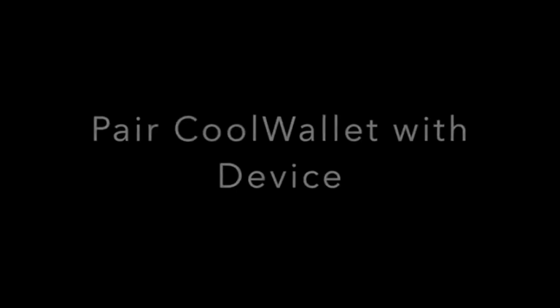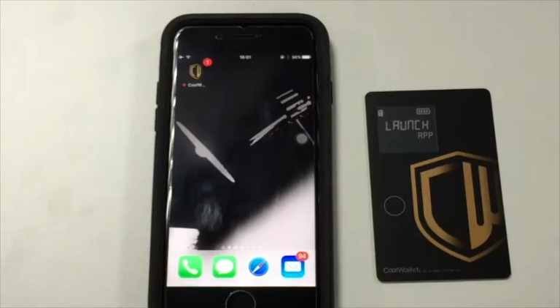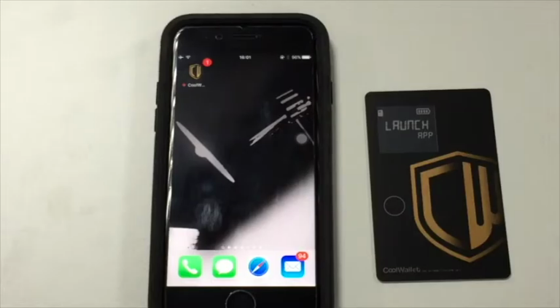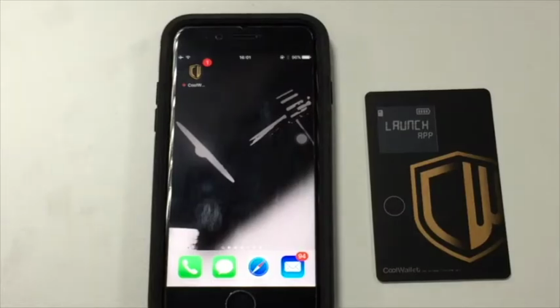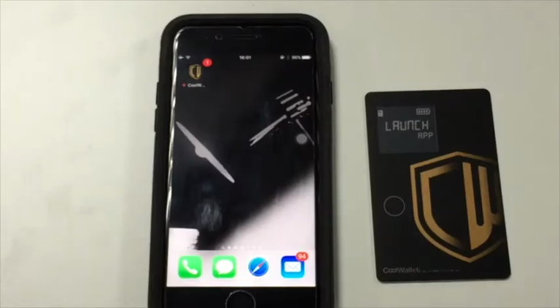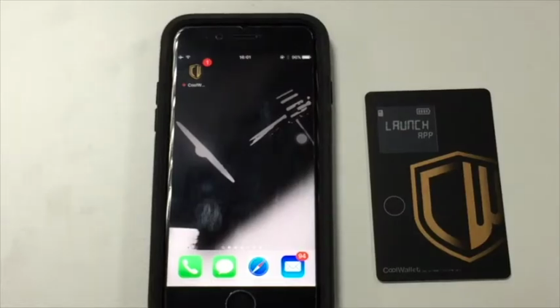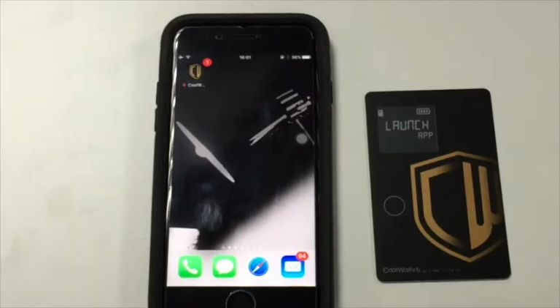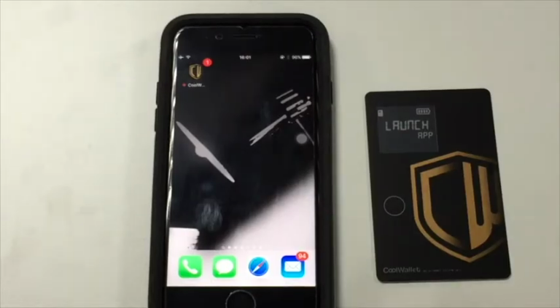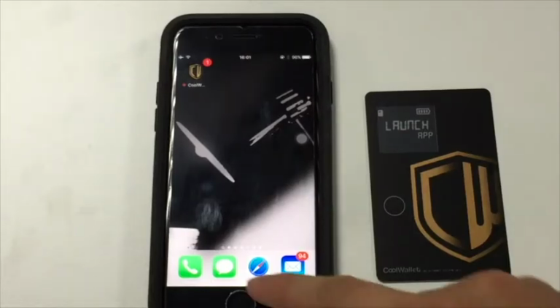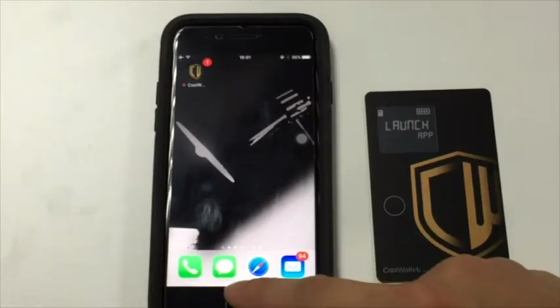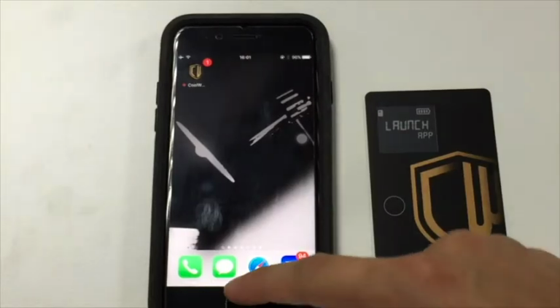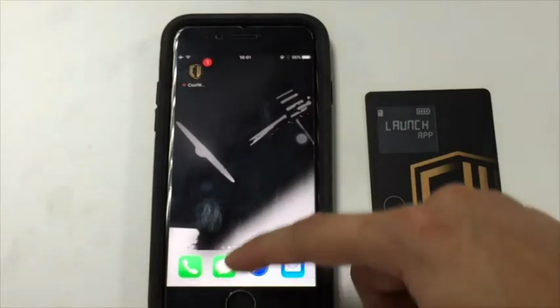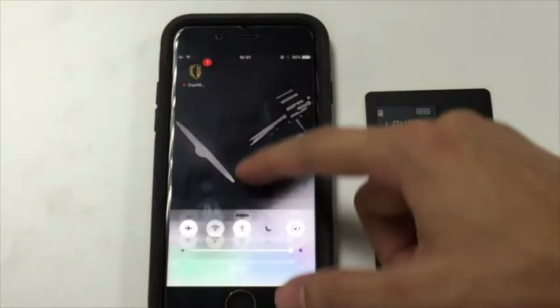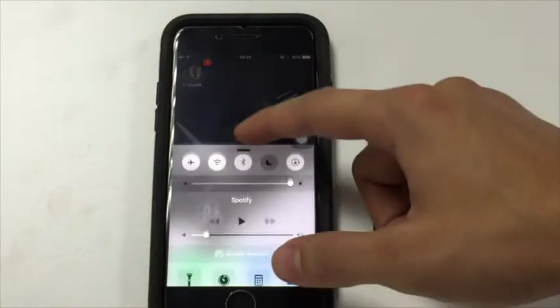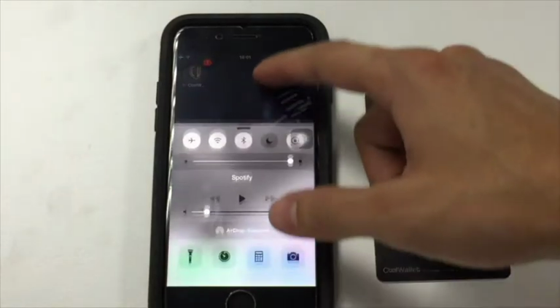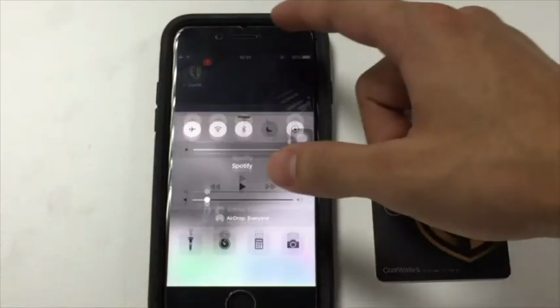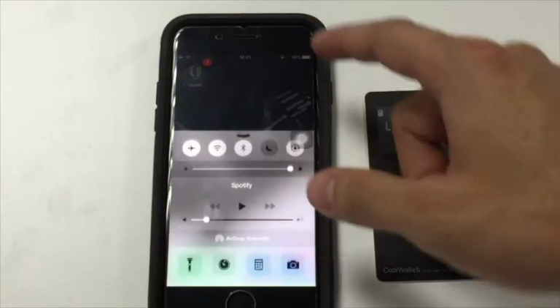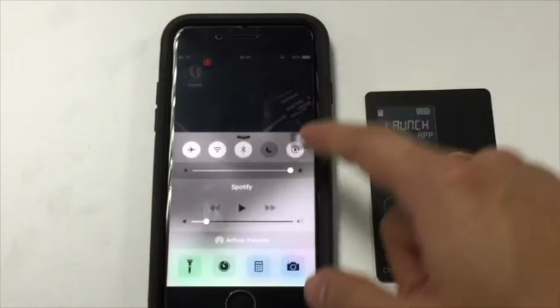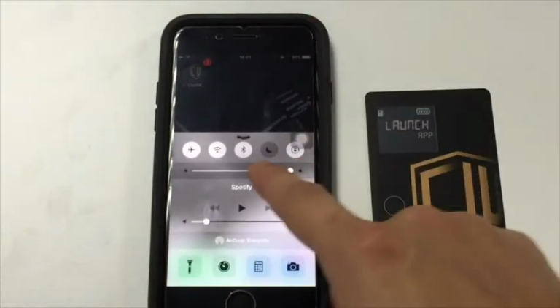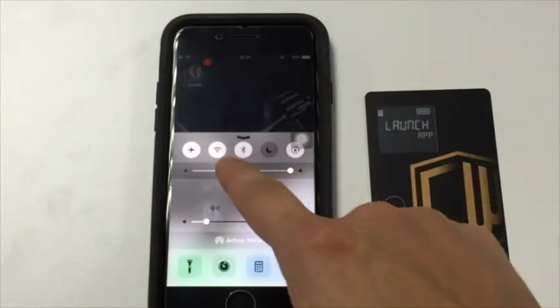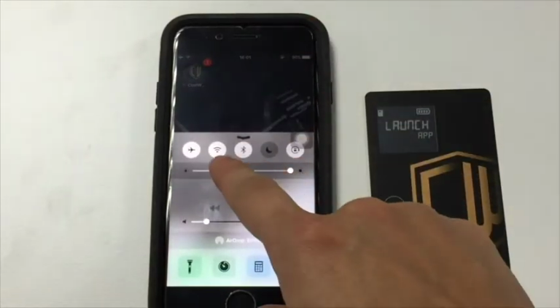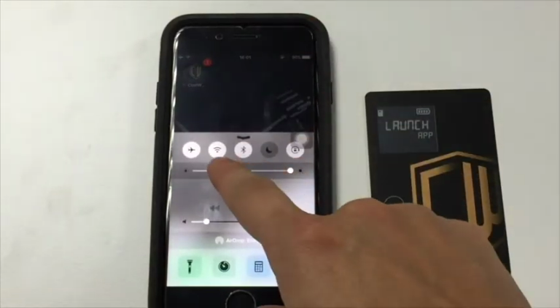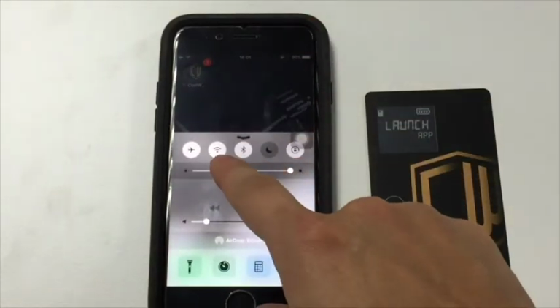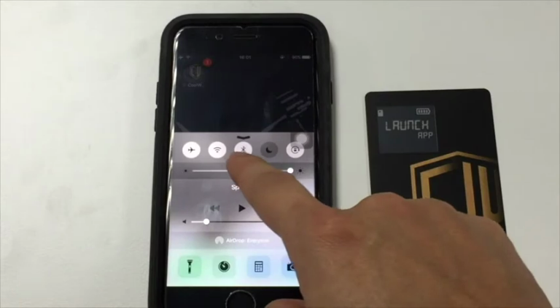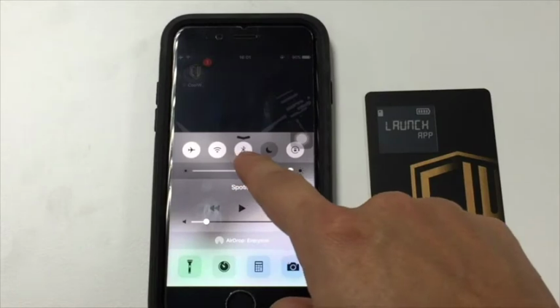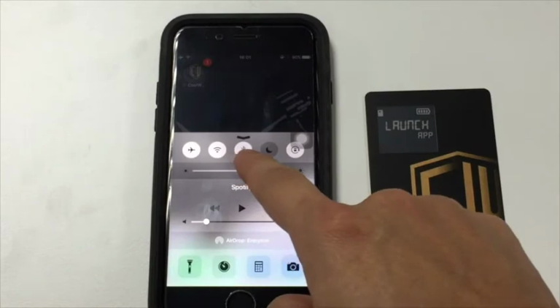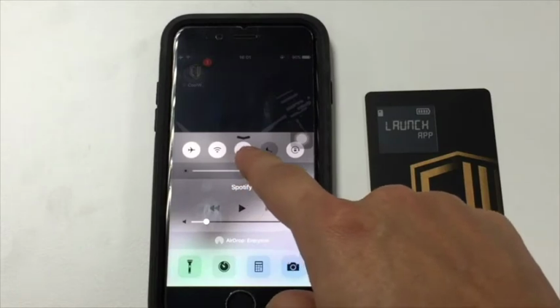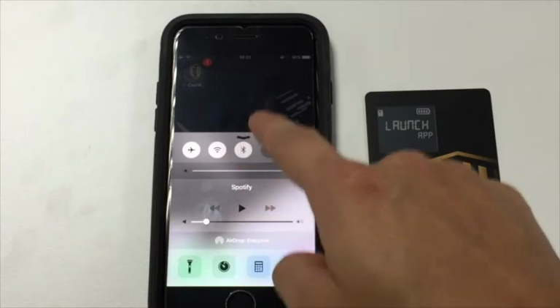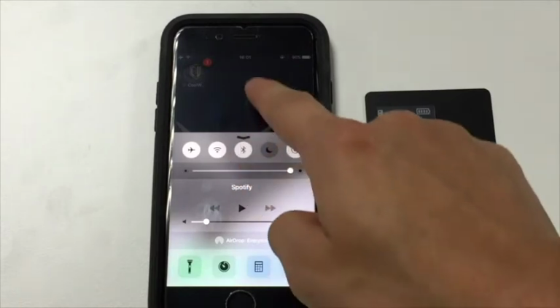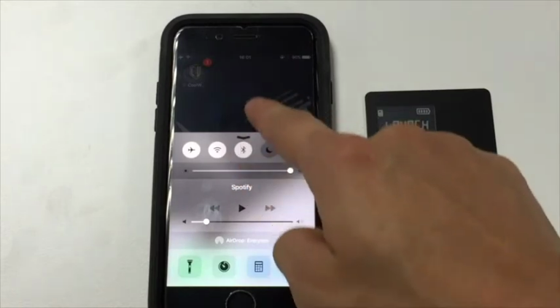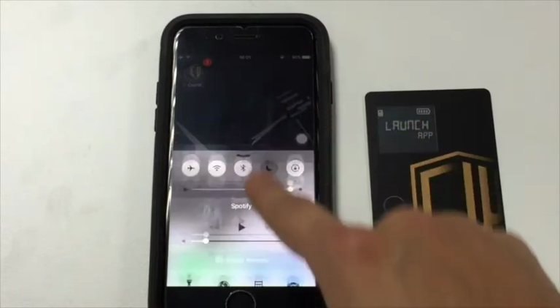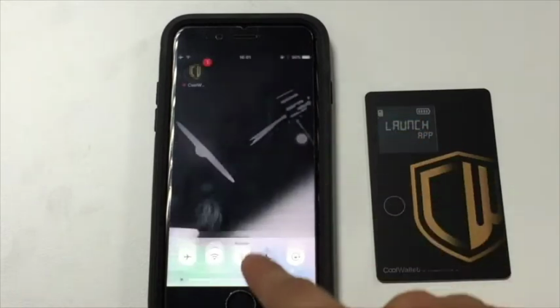Before starting, make sure the Bluetooth is on and your phone is connected to the internet.